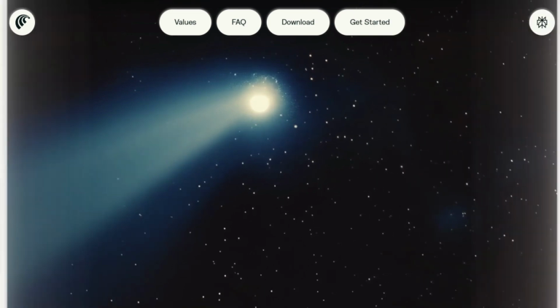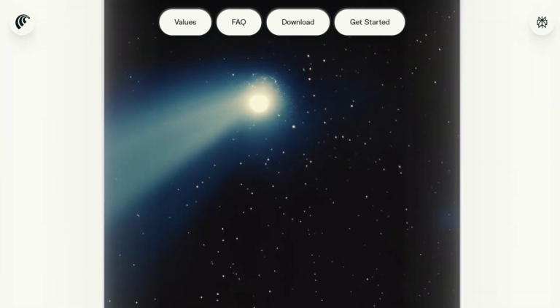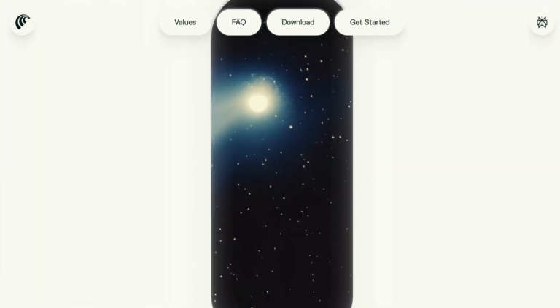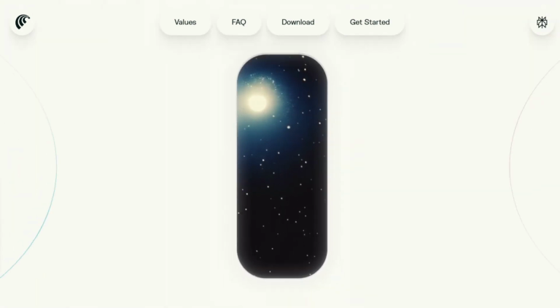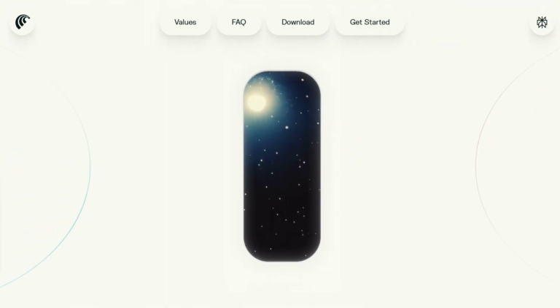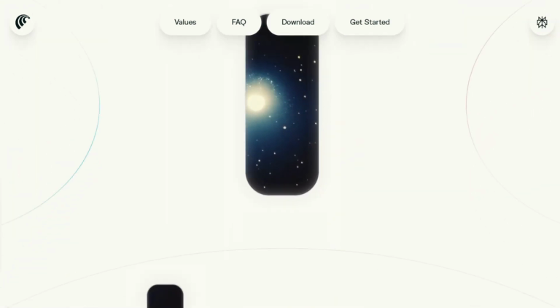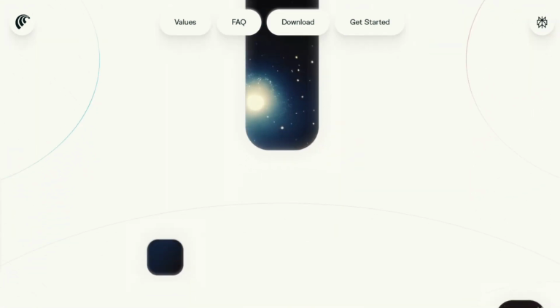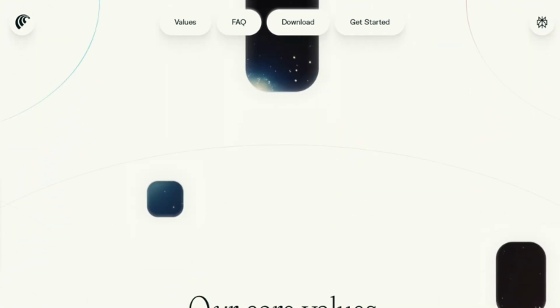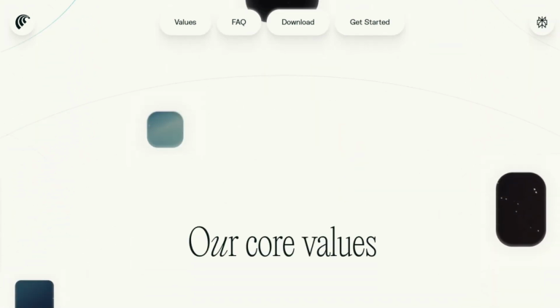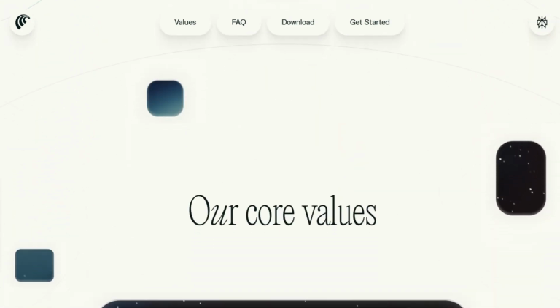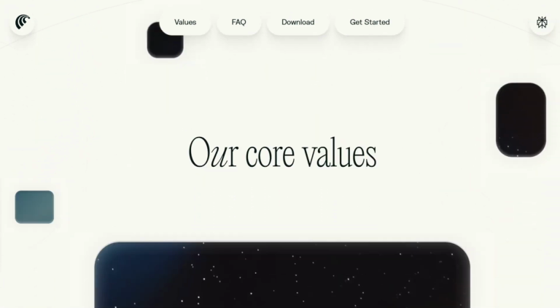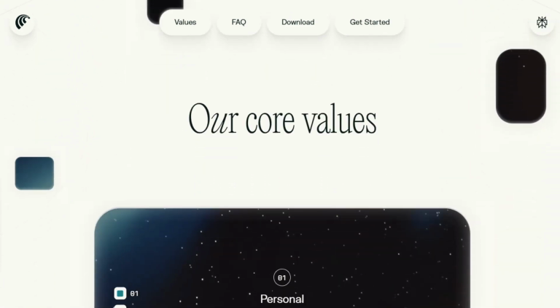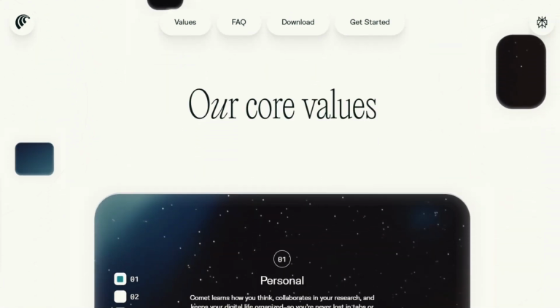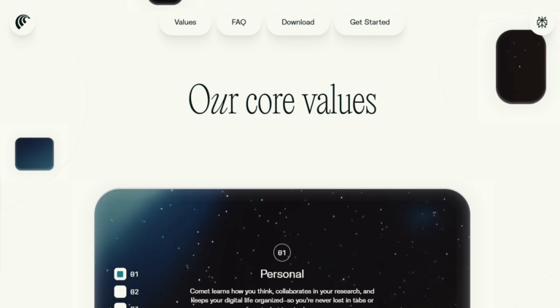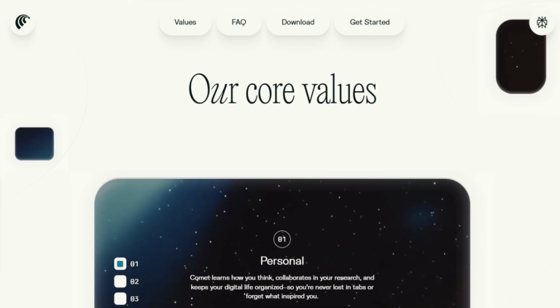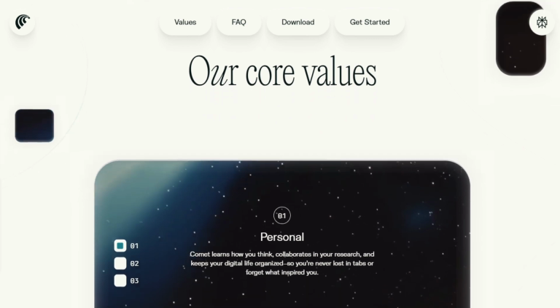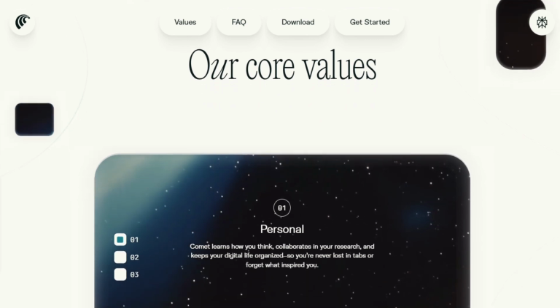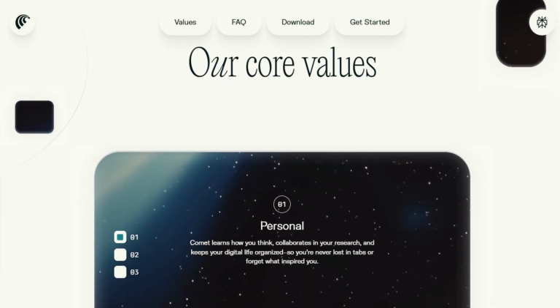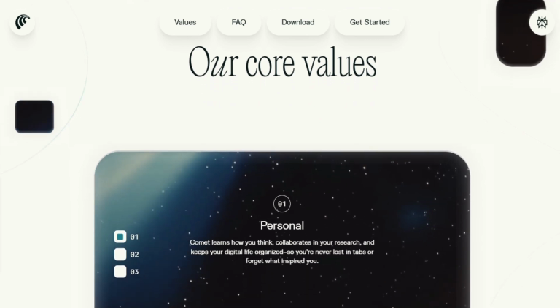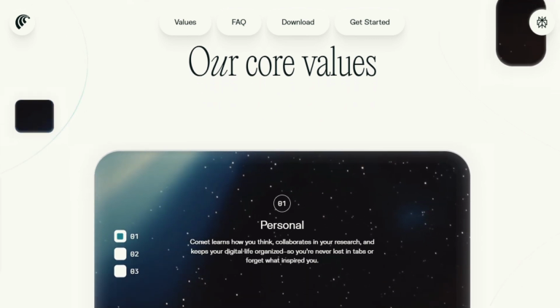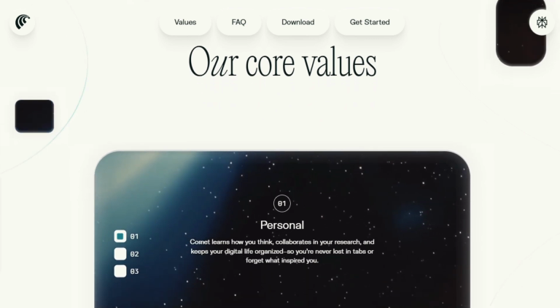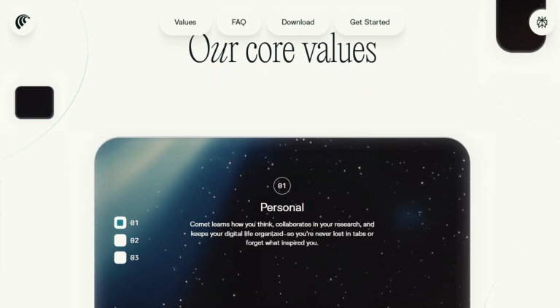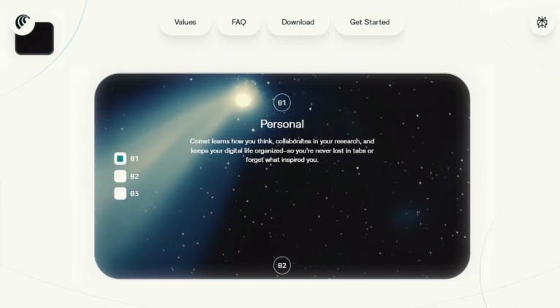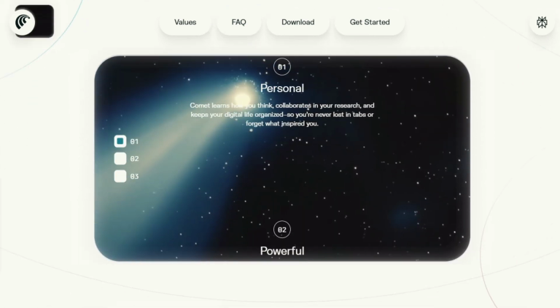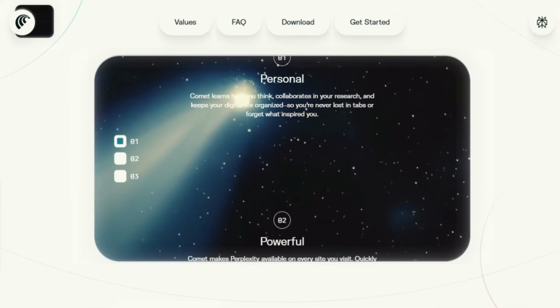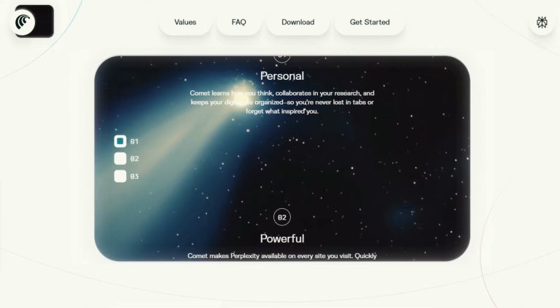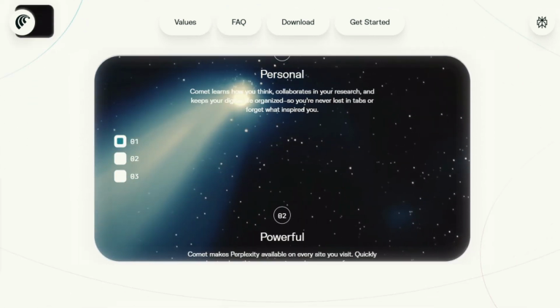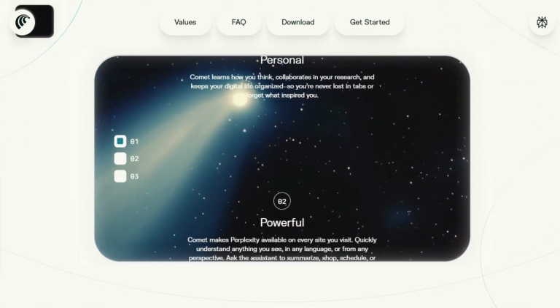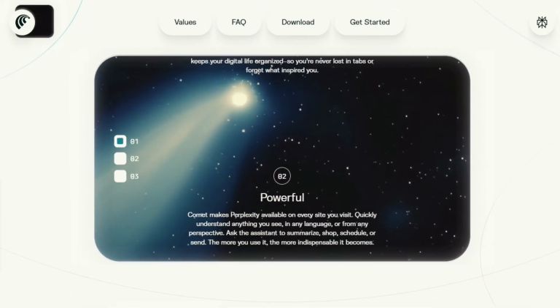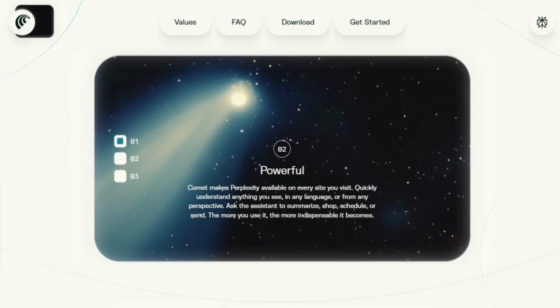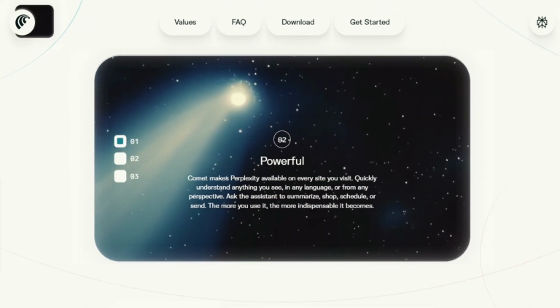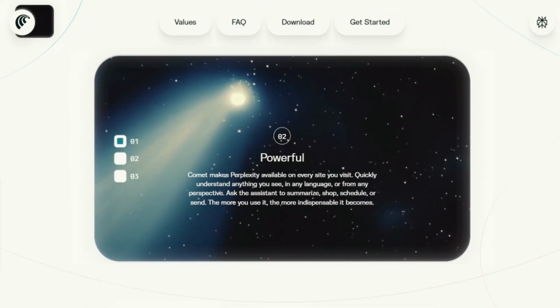For most people, probably not yet. But for early adopters, Comet is absolutely worth trying.